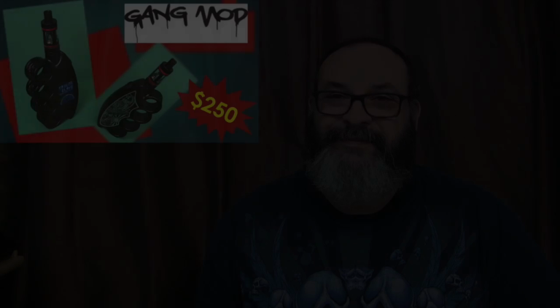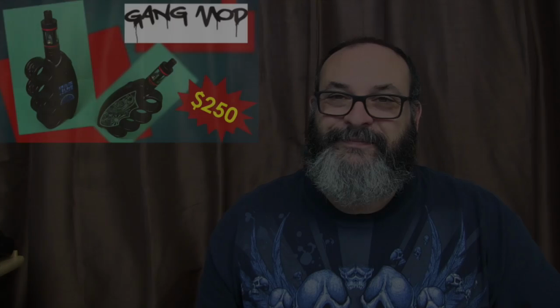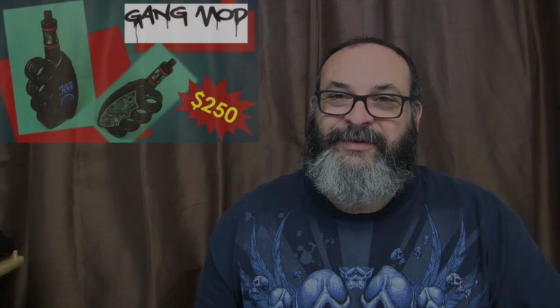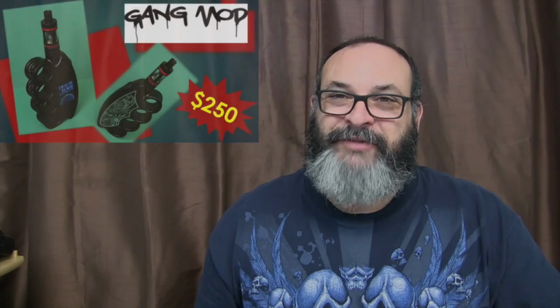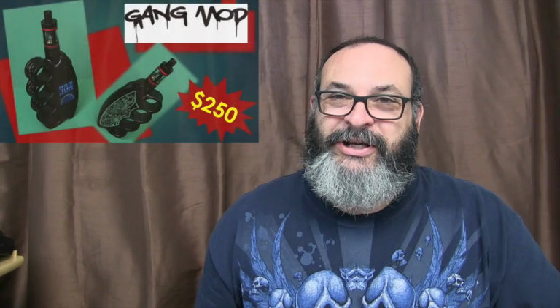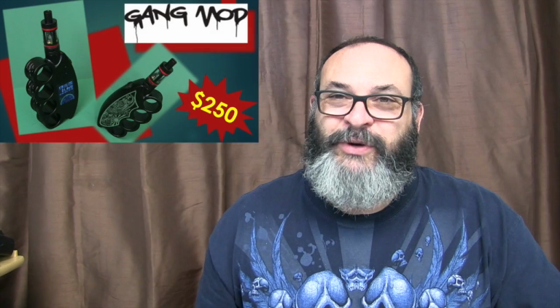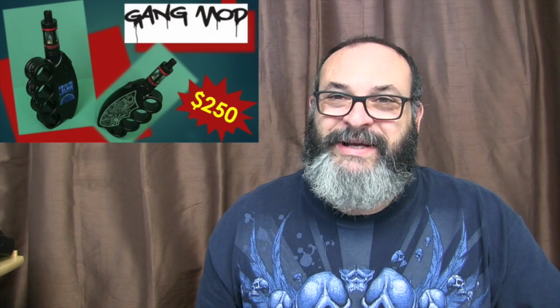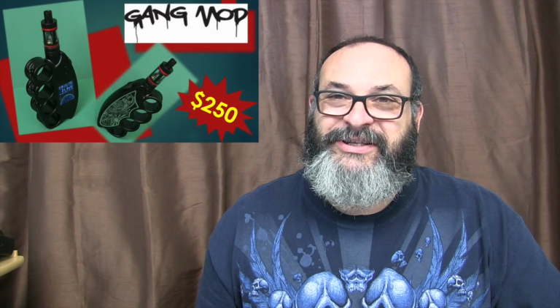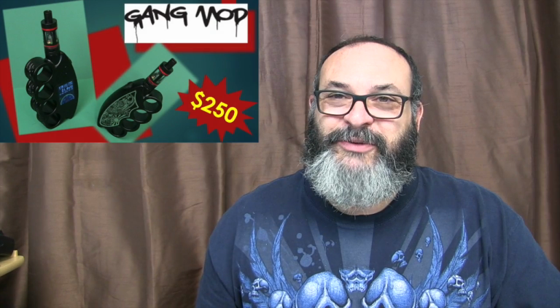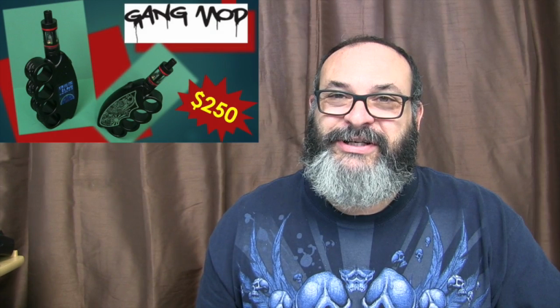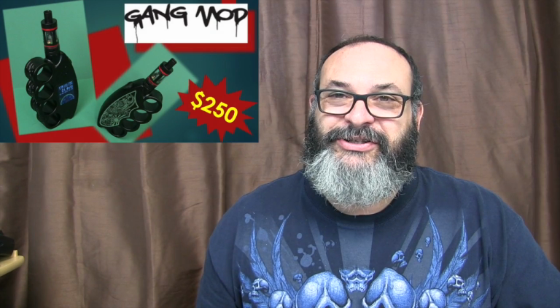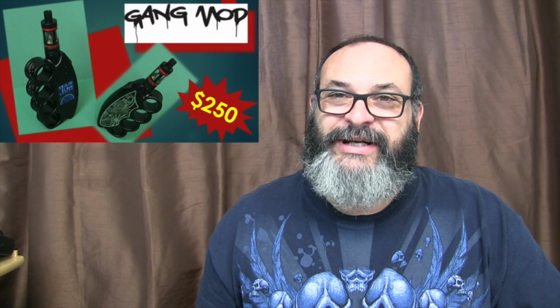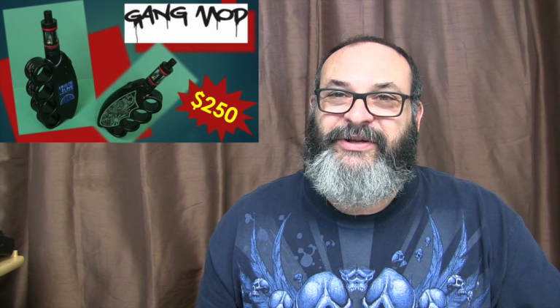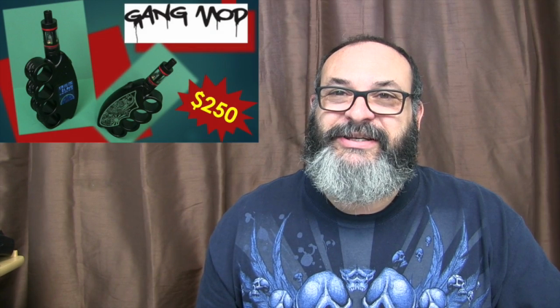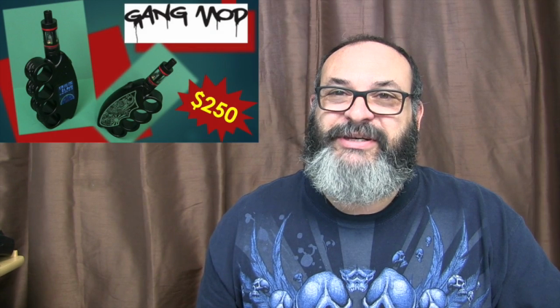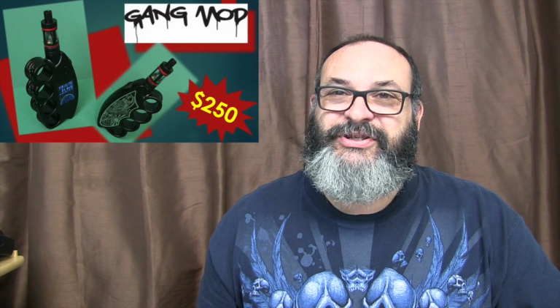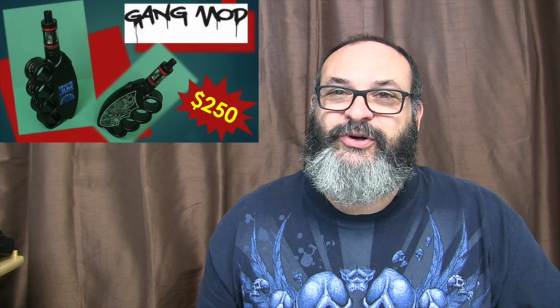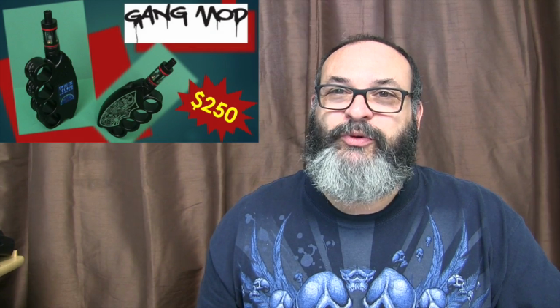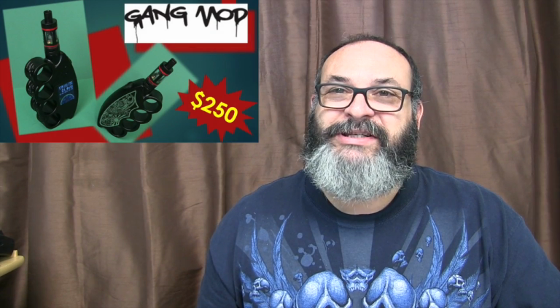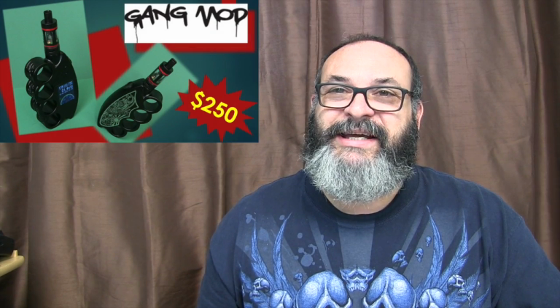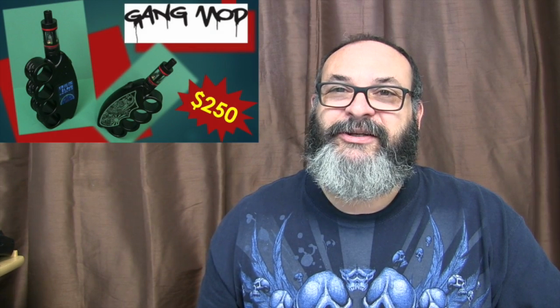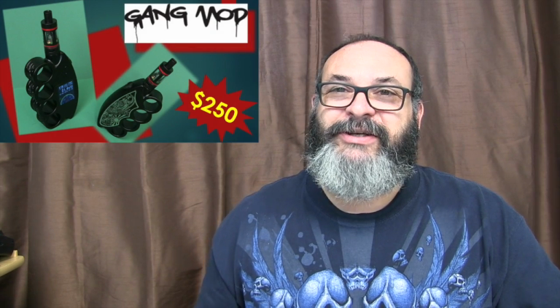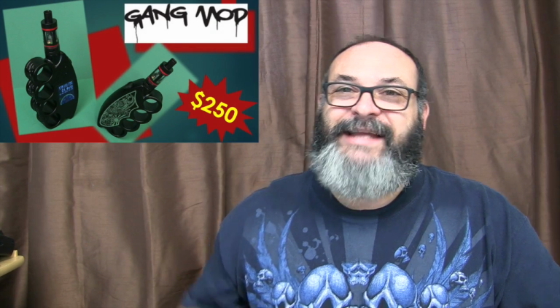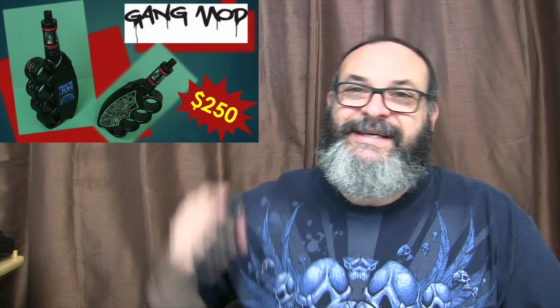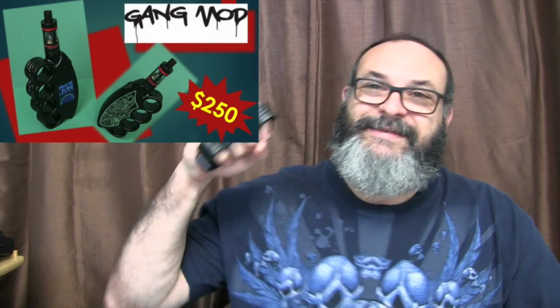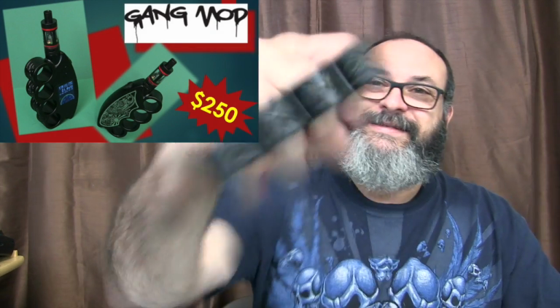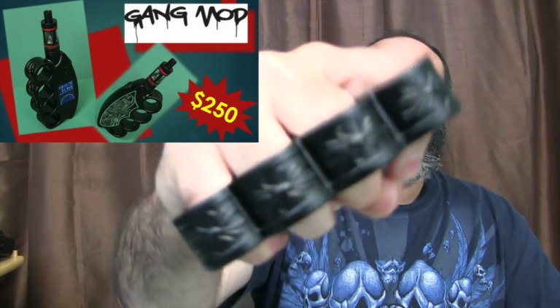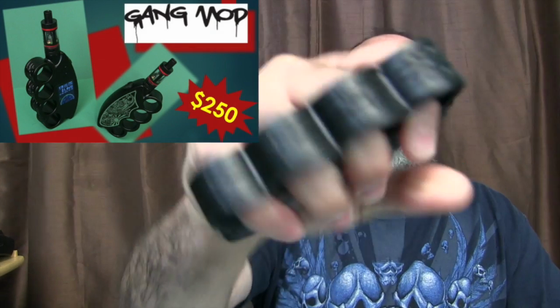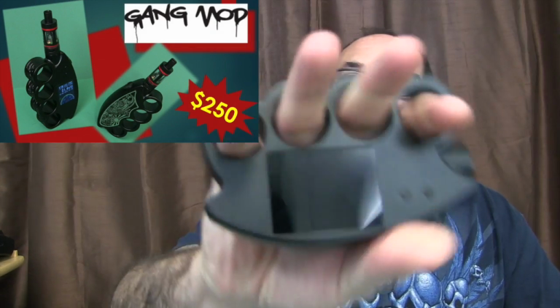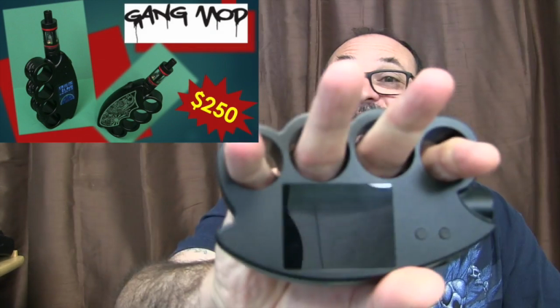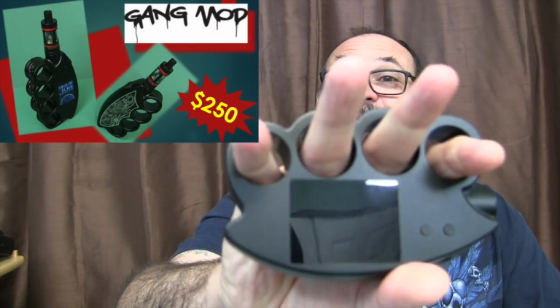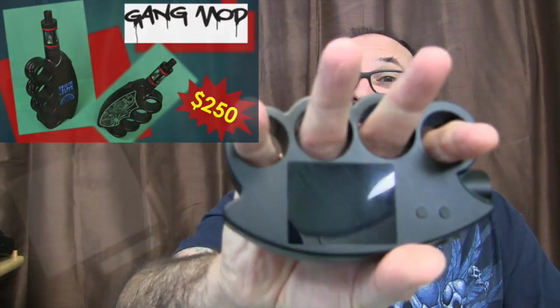Fred here, welcome back to the Gear Obsession channel. In this episode we'll be taking a look at the Gang Mod.